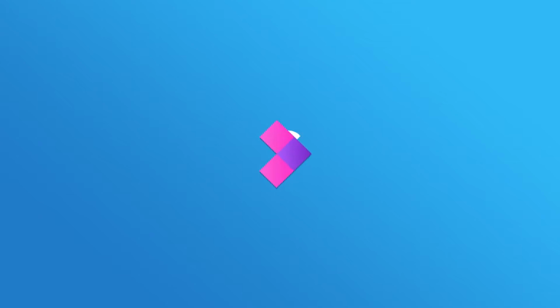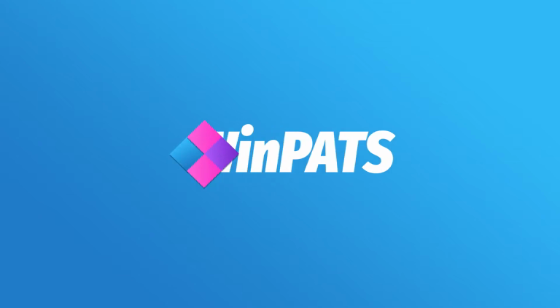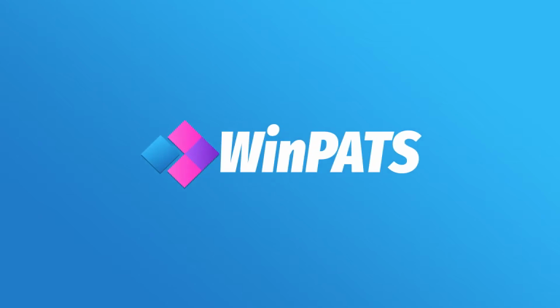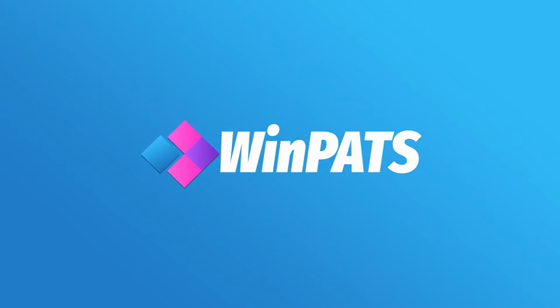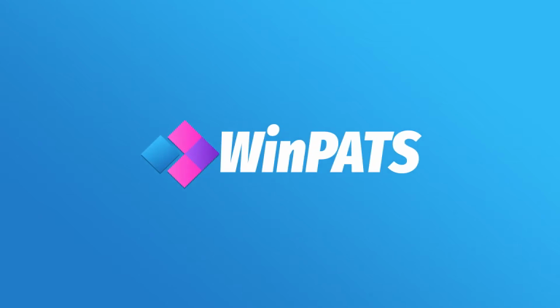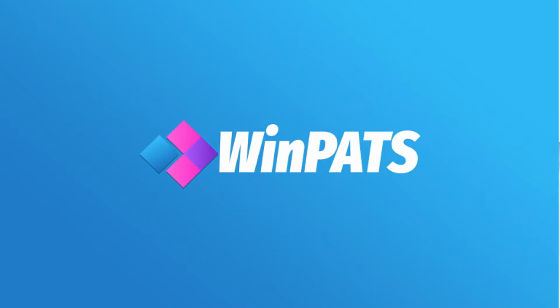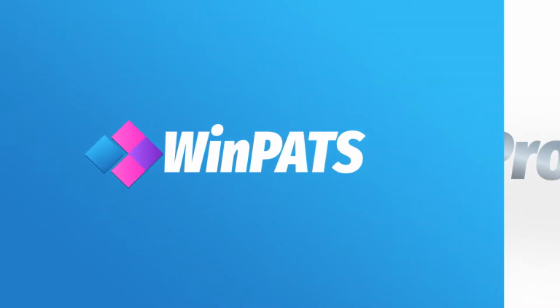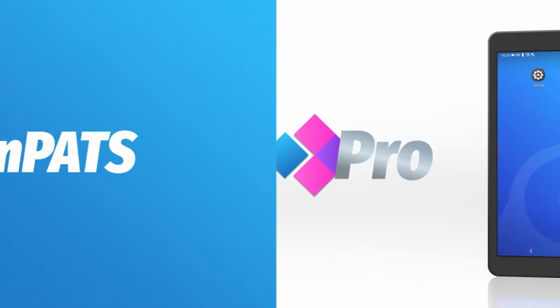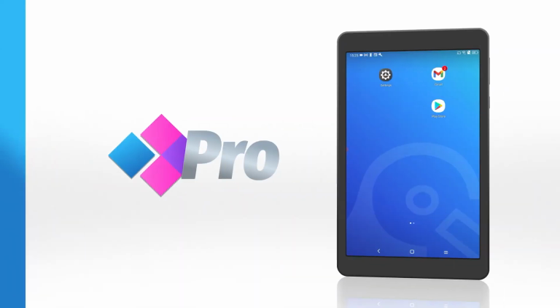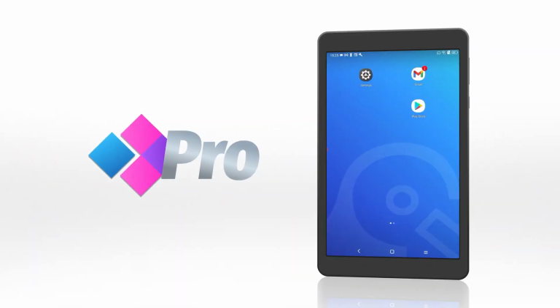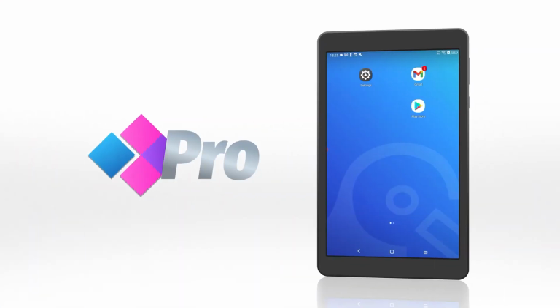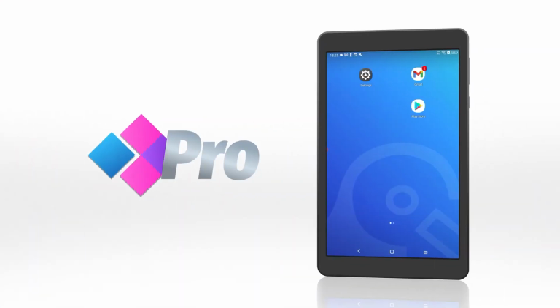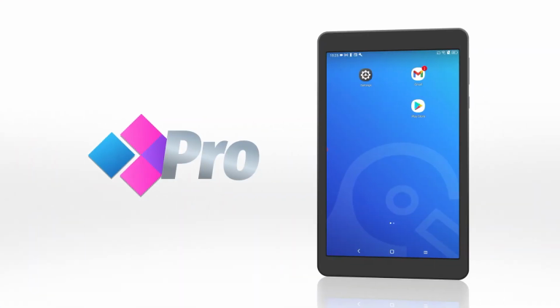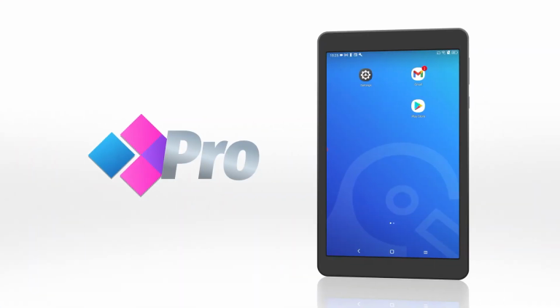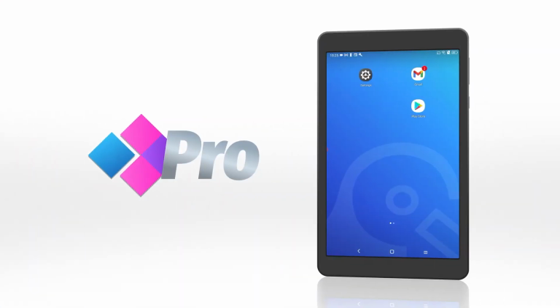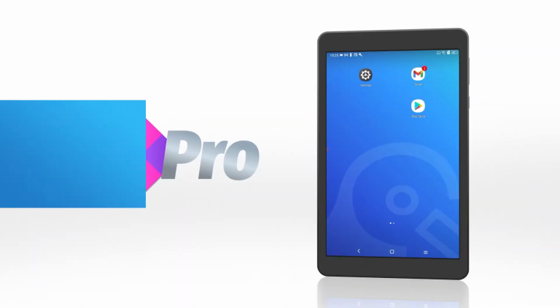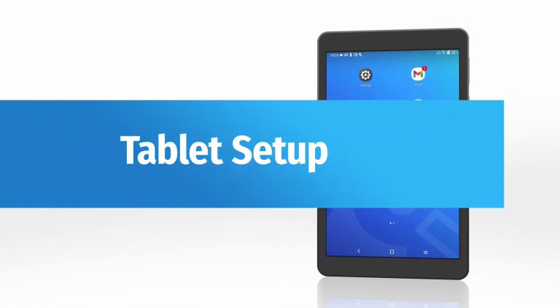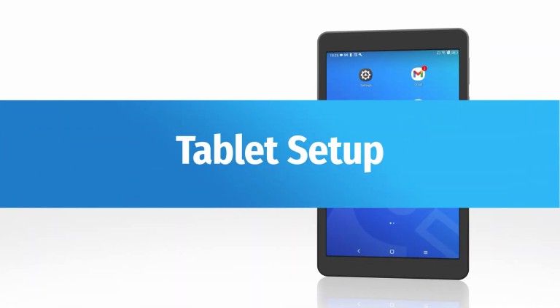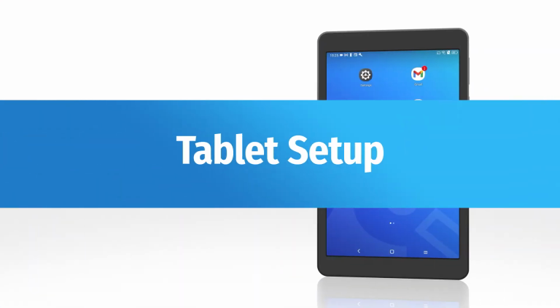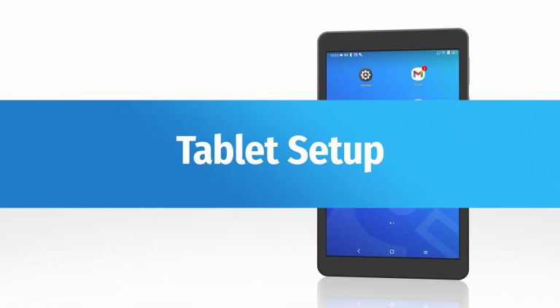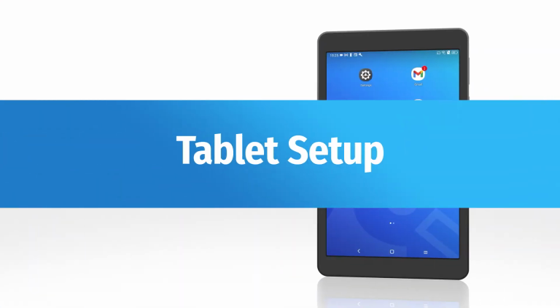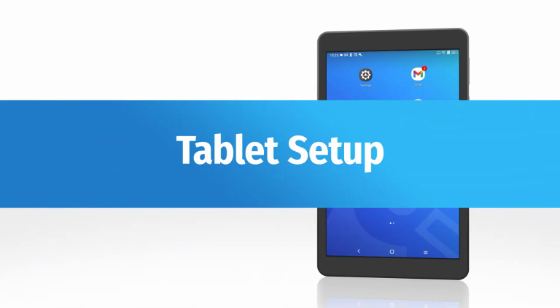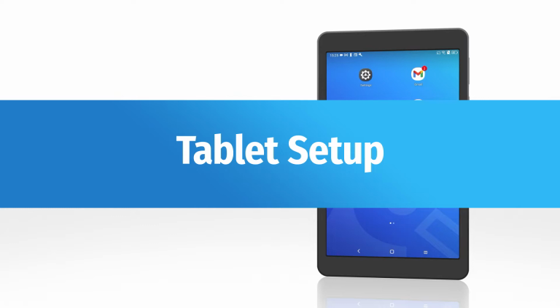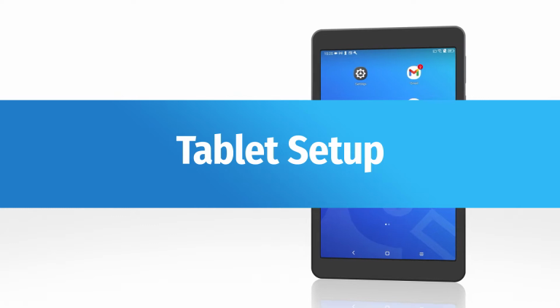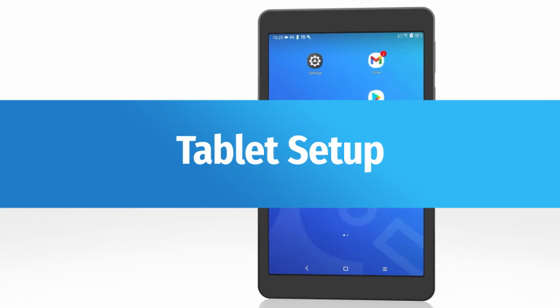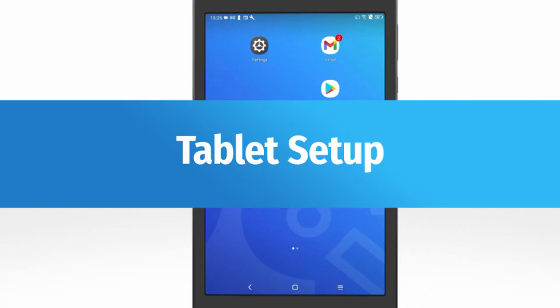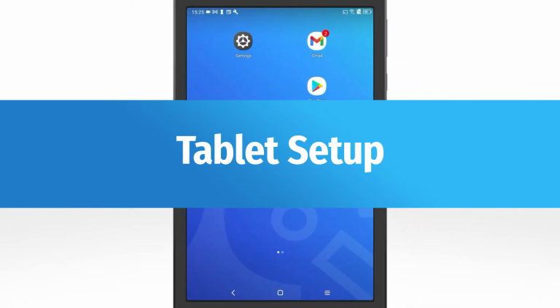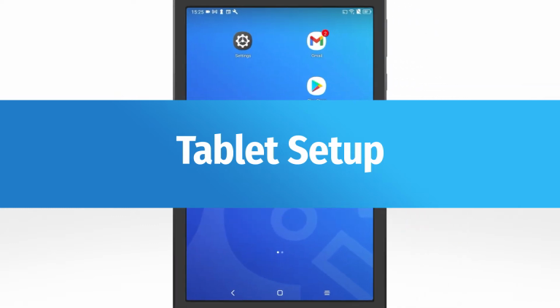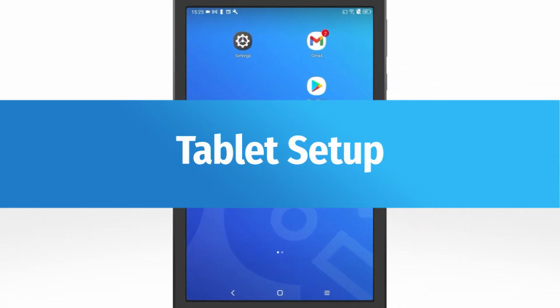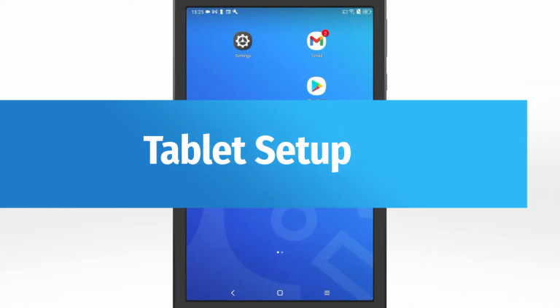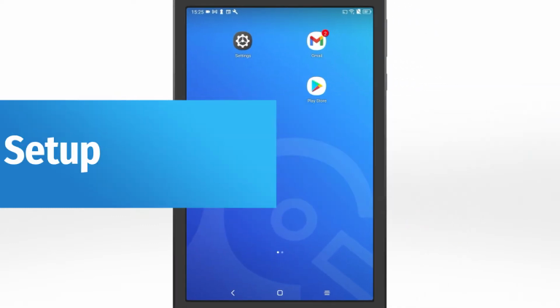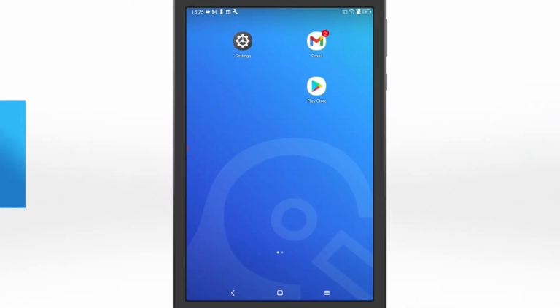Welcome to Winpats Pro. Before we start, let's ensure your tablet is ready for Winpats Pro.